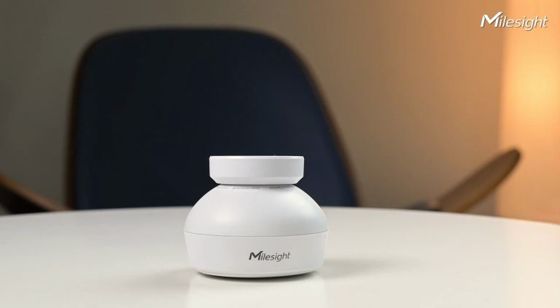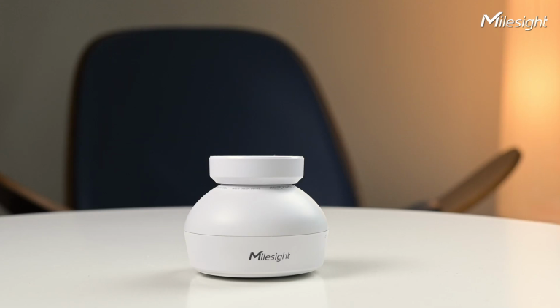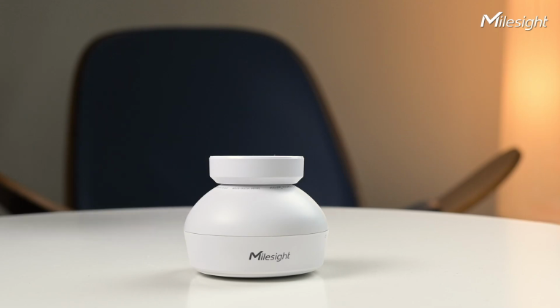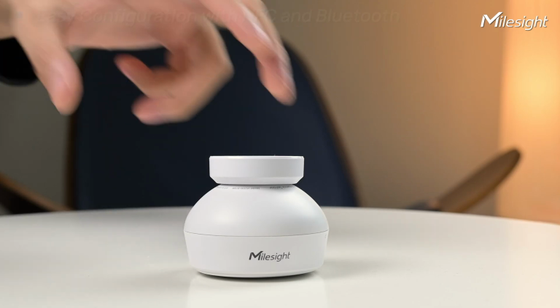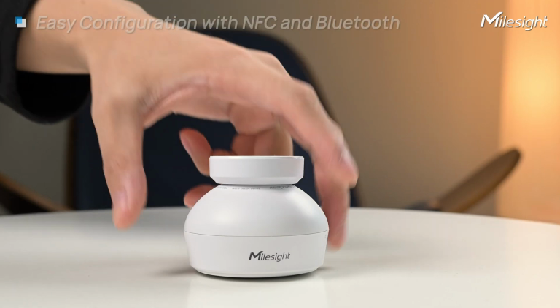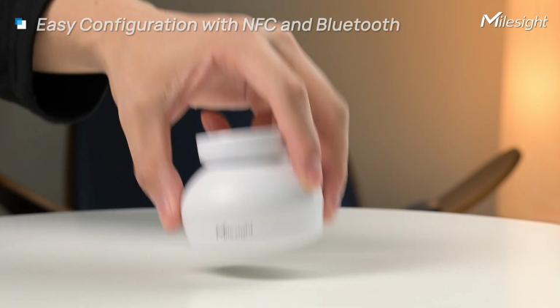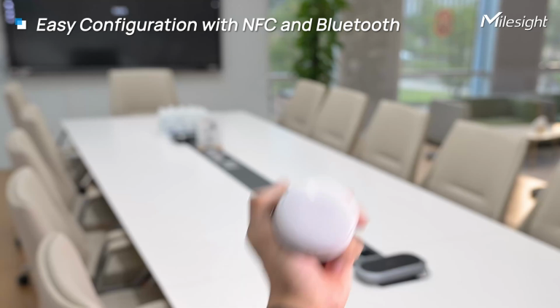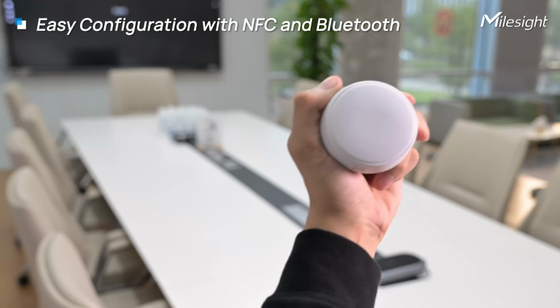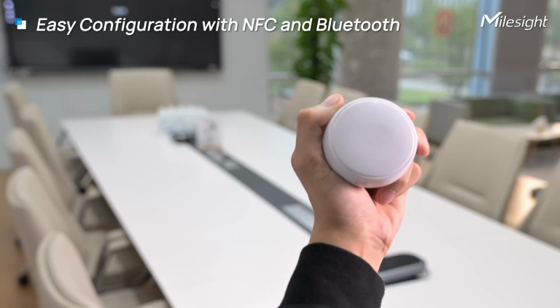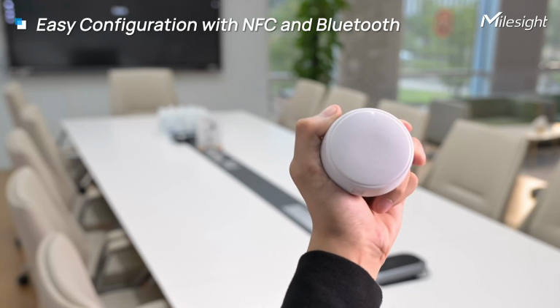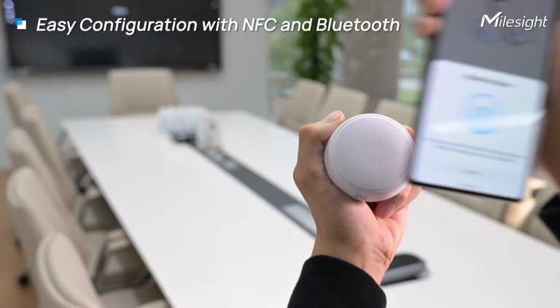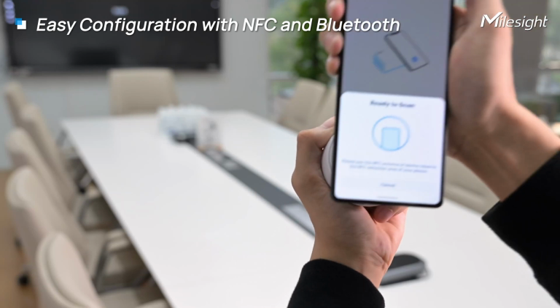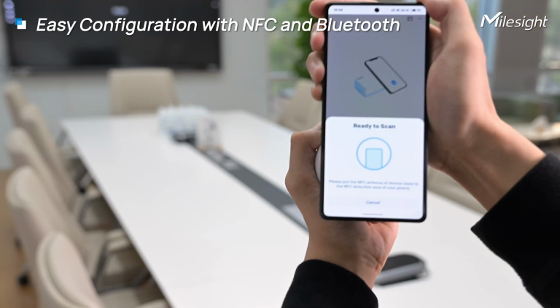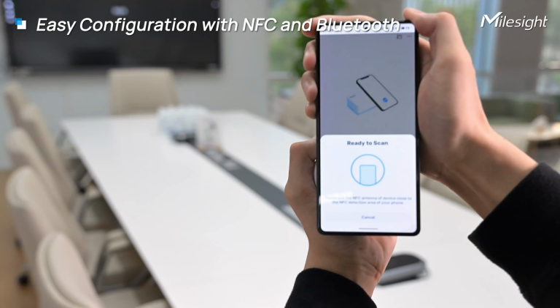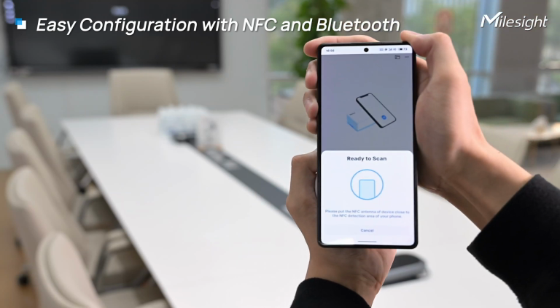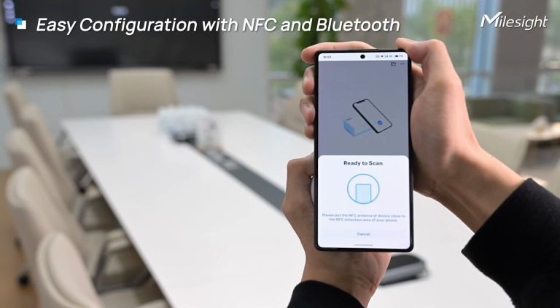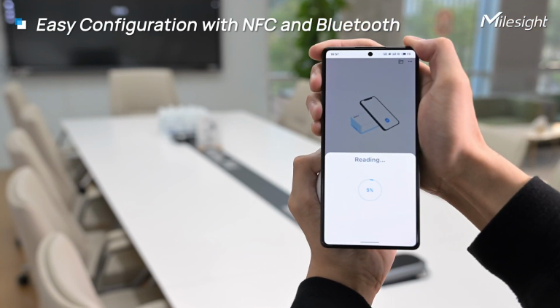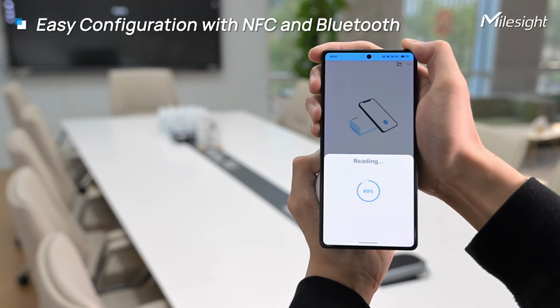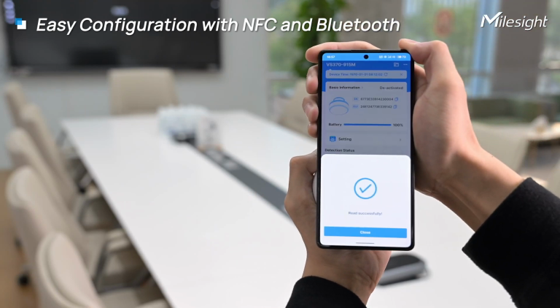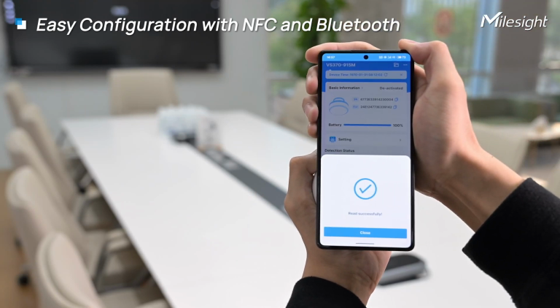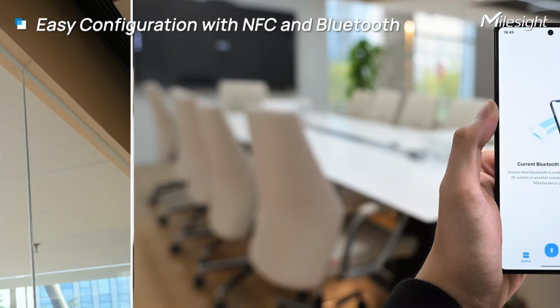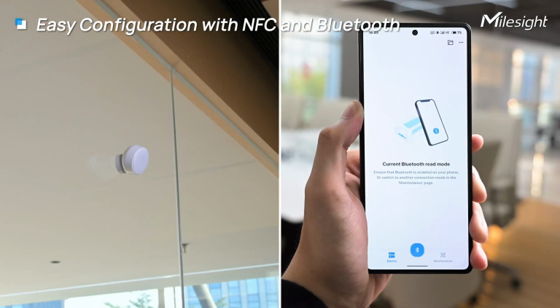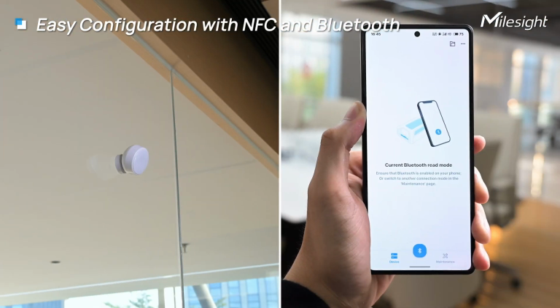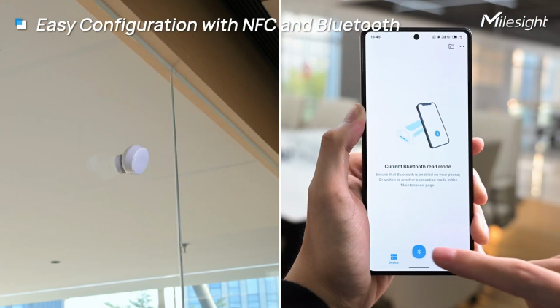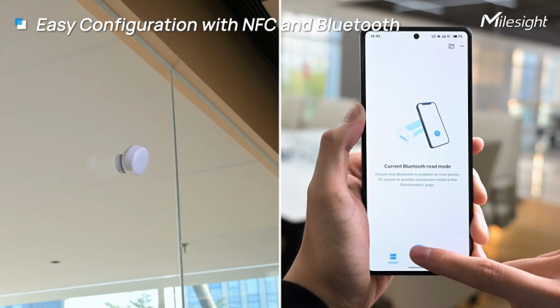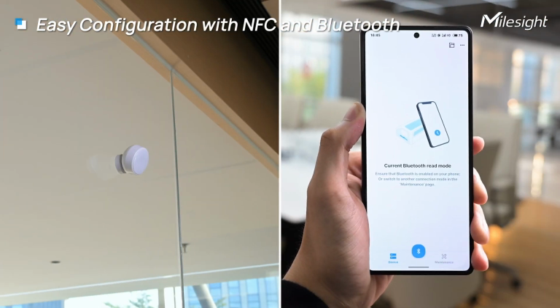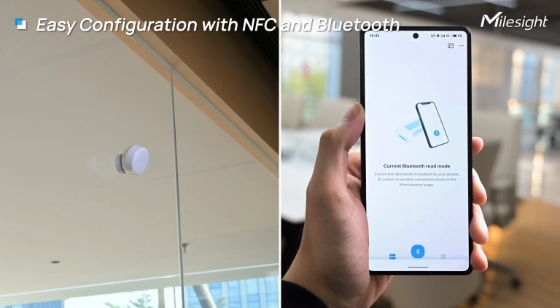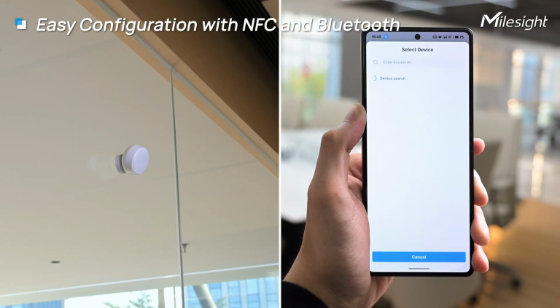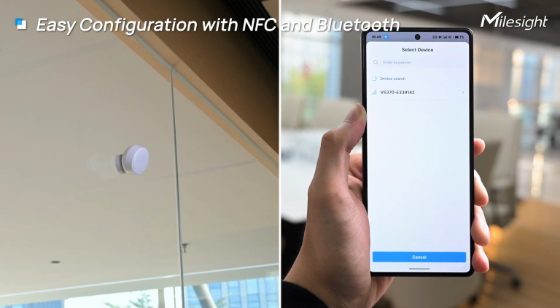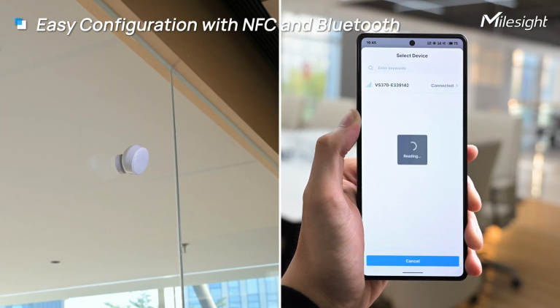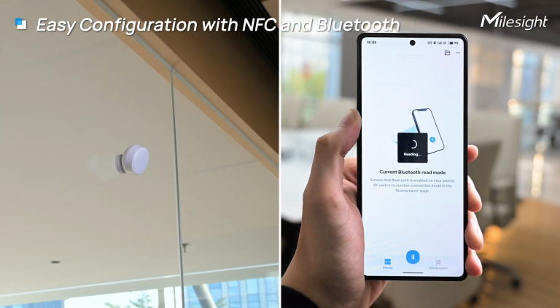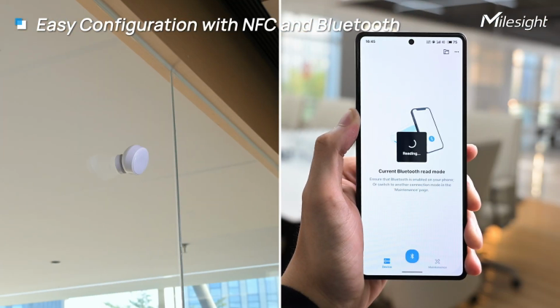Simple setup with NFC and Bluetooth. Configure effortlessly whether pre-installation or post-installation.